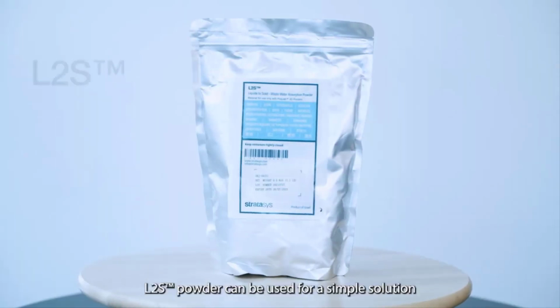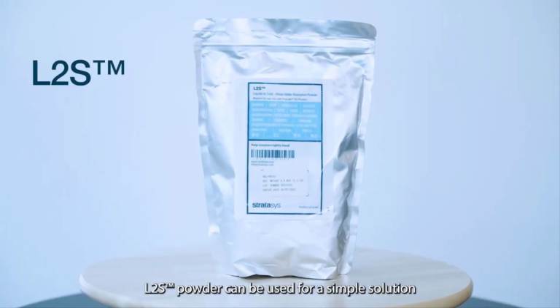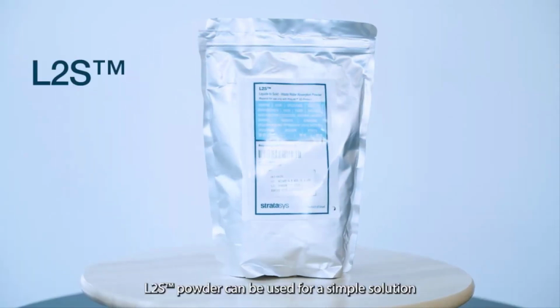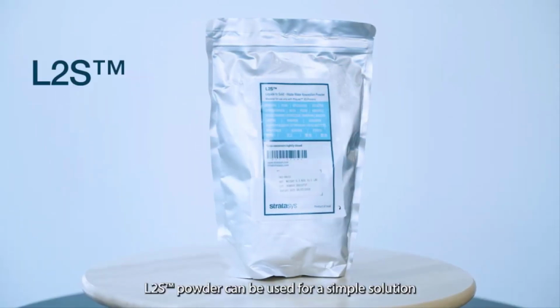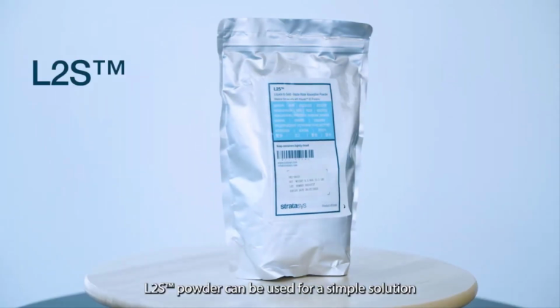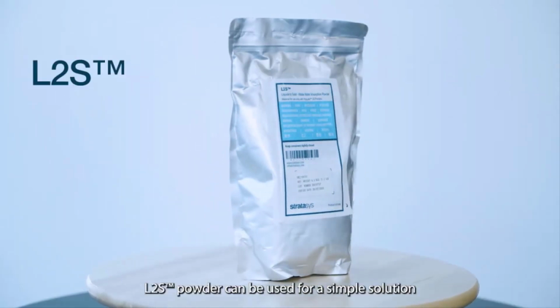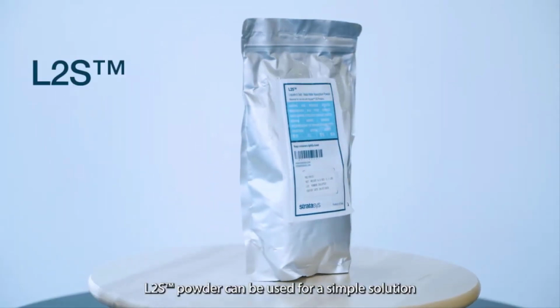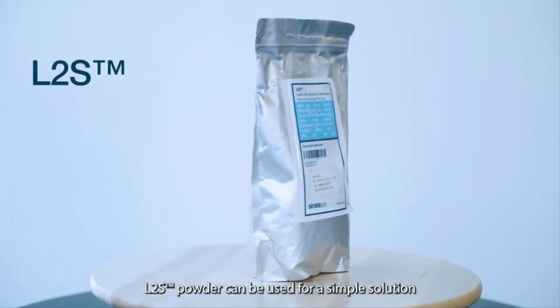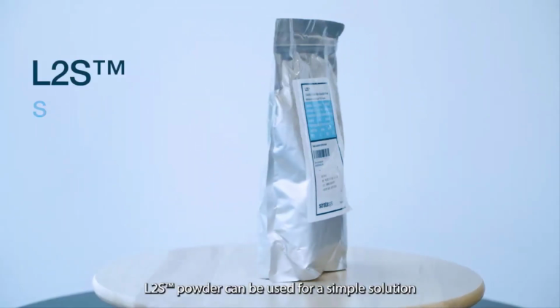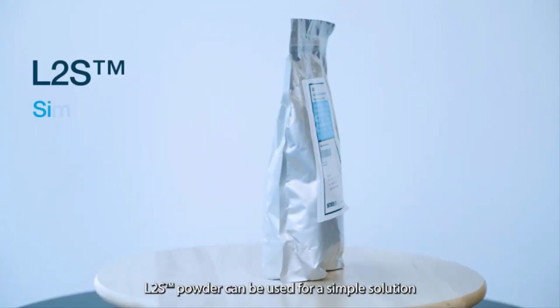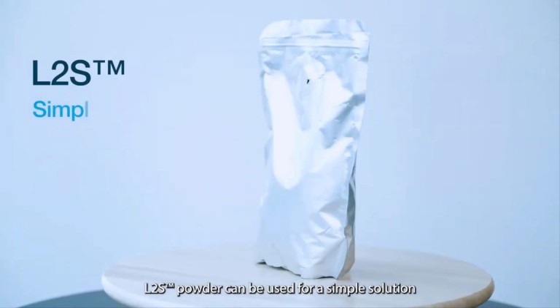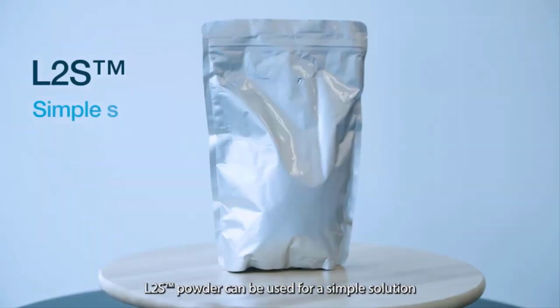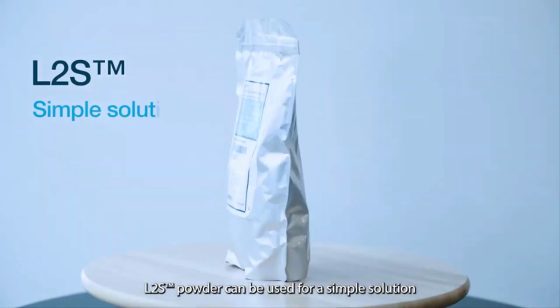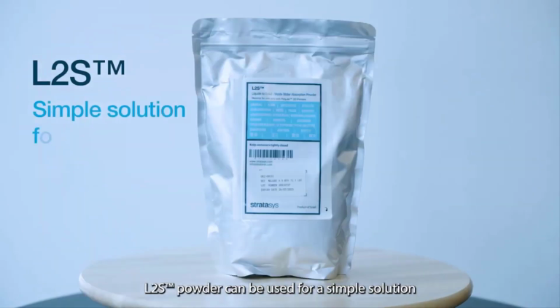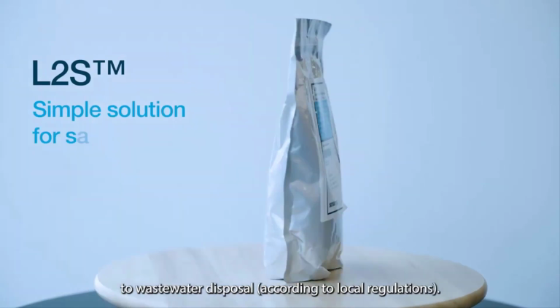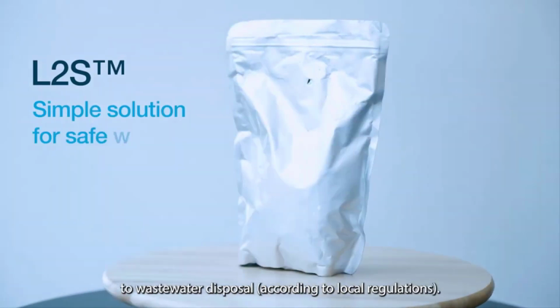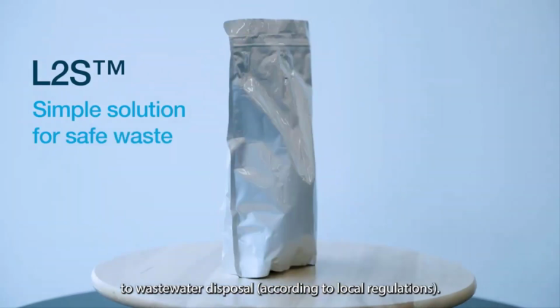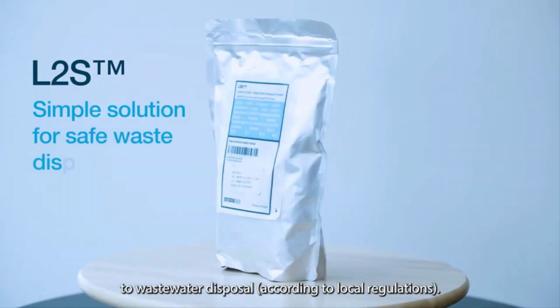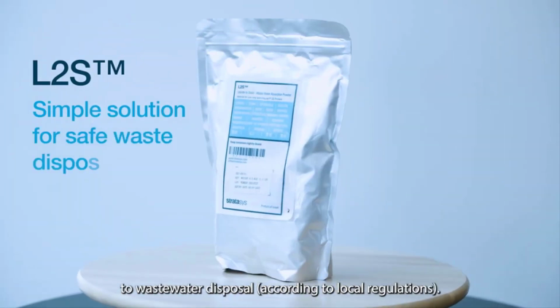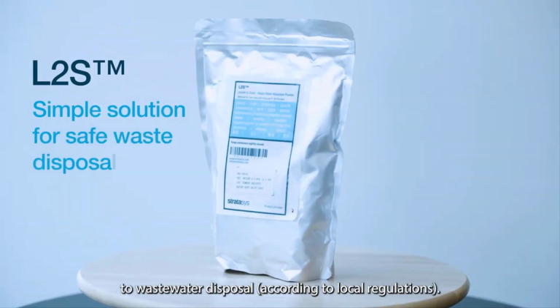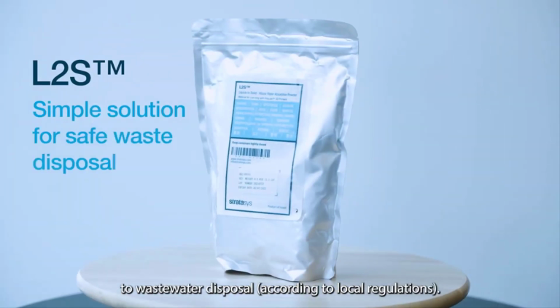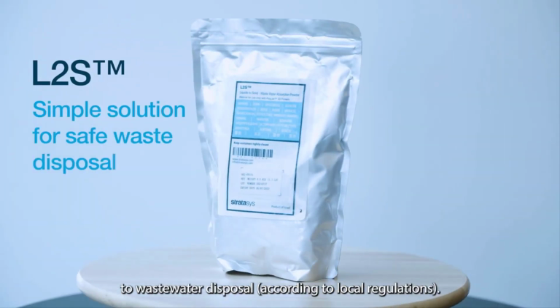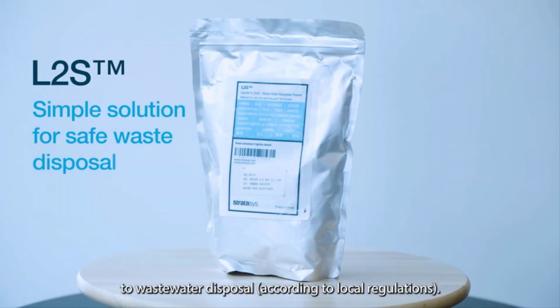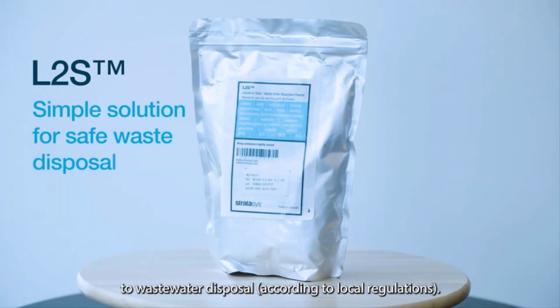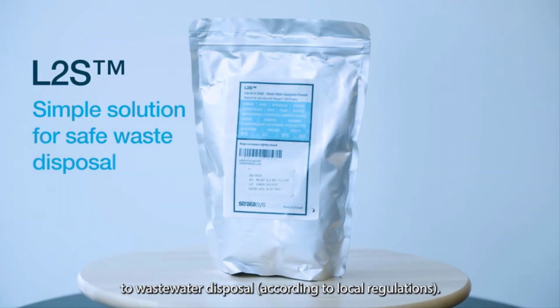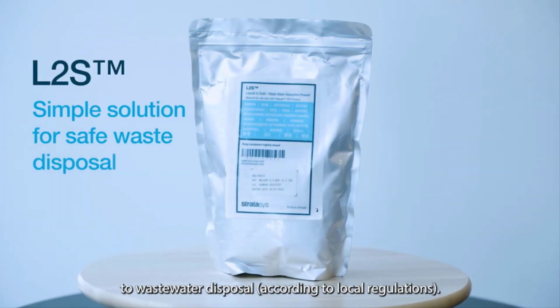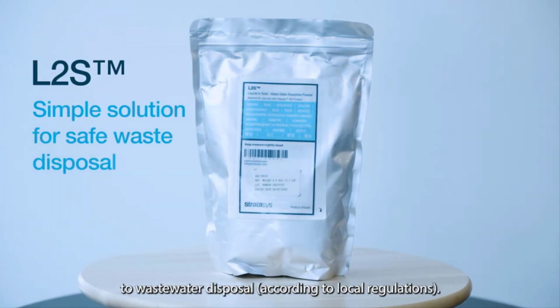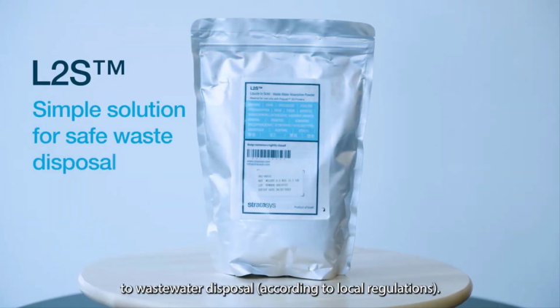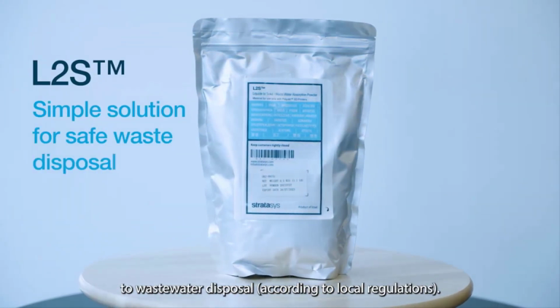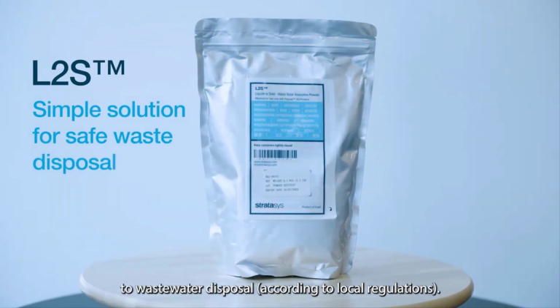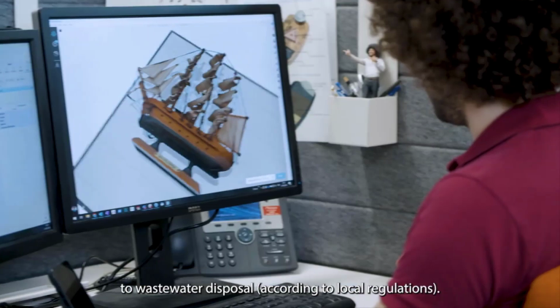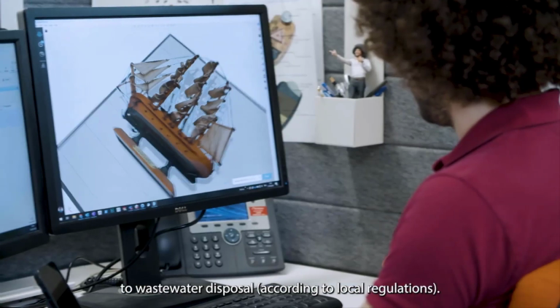L2S powder can be used for a simple solution to wastewater disposal according to your local regulations.